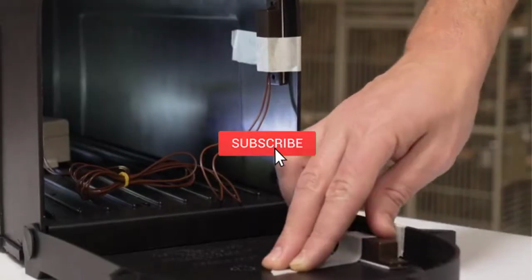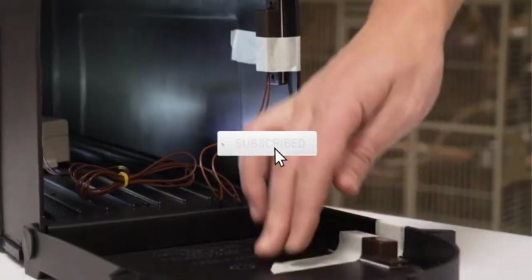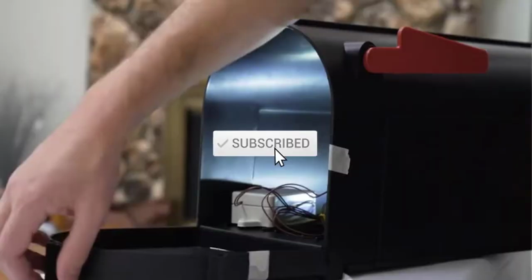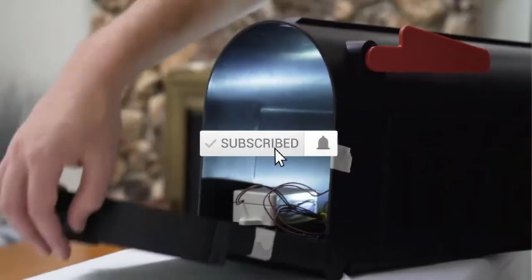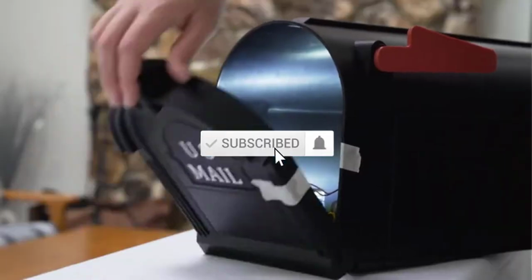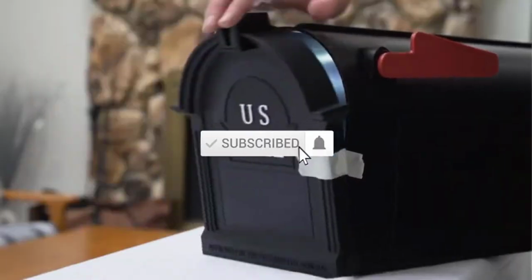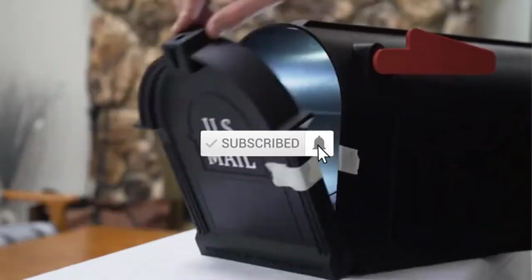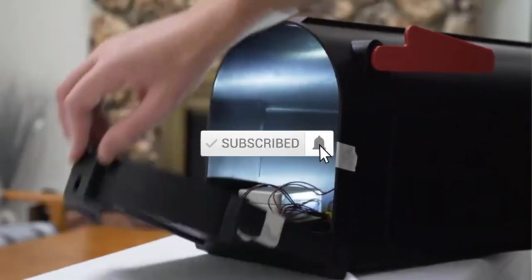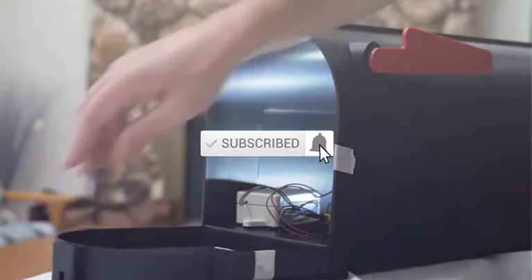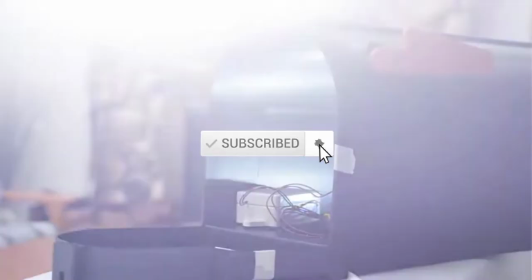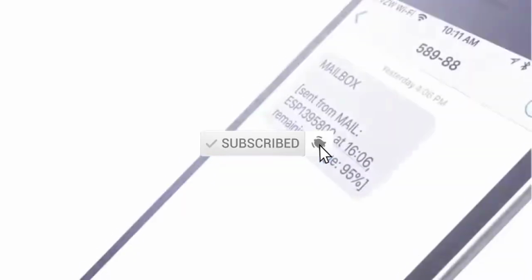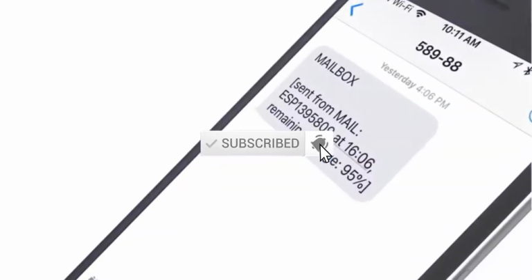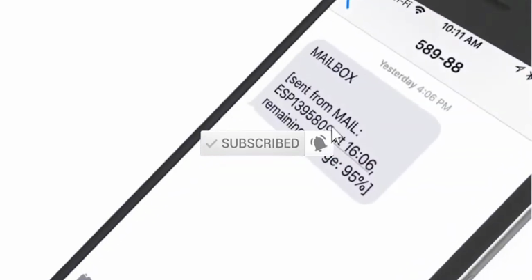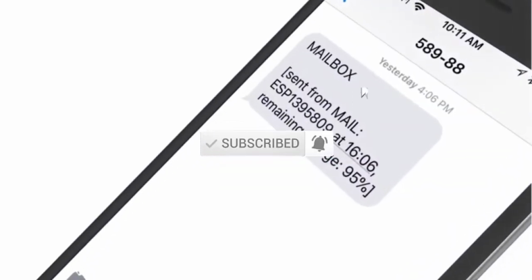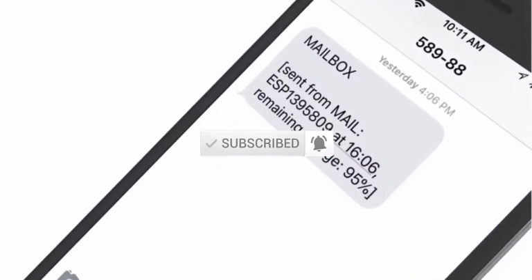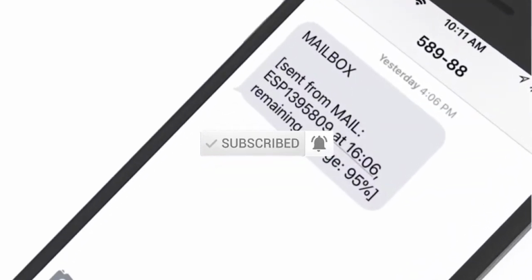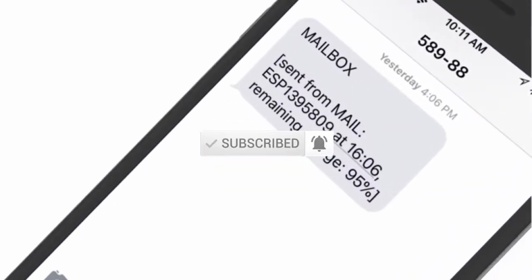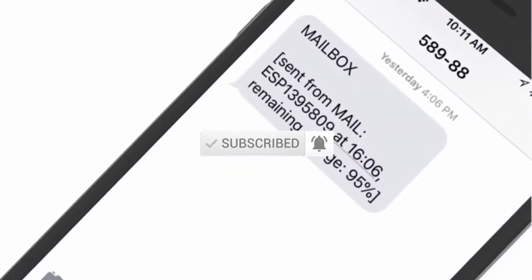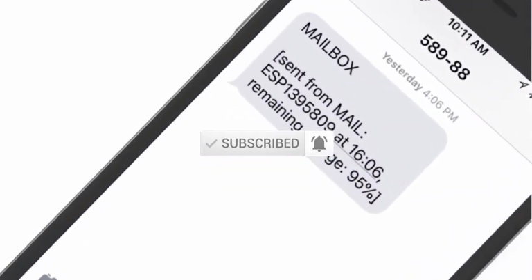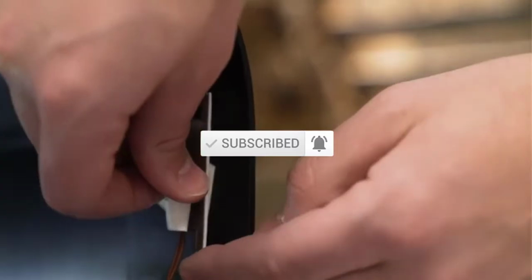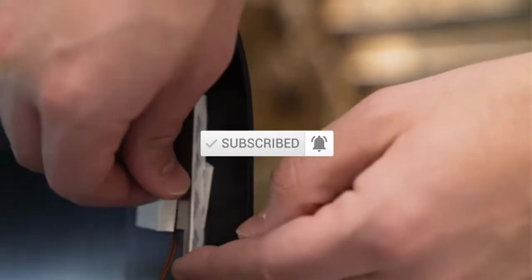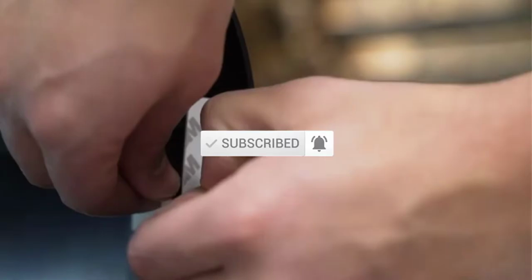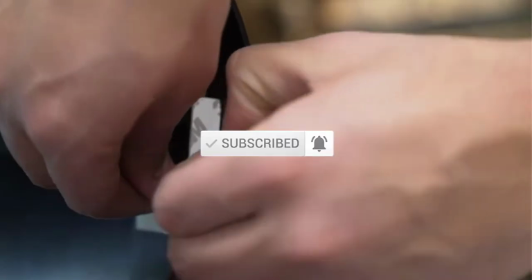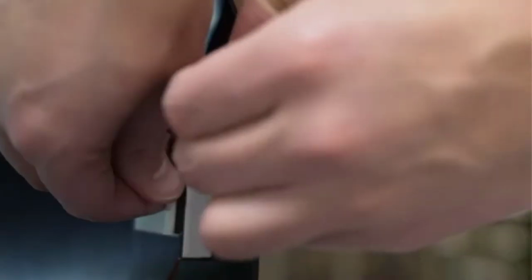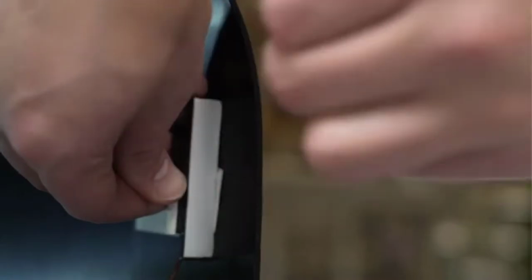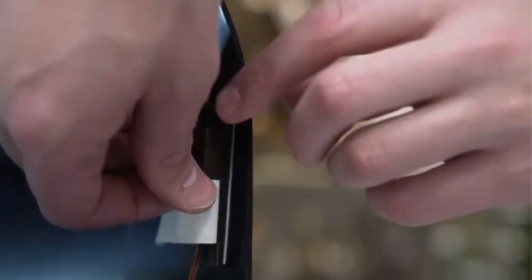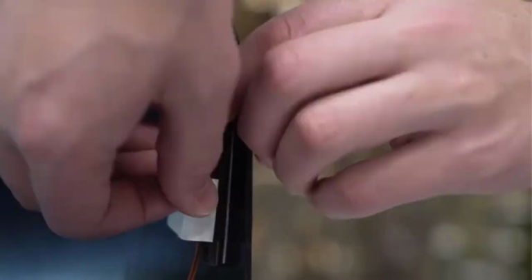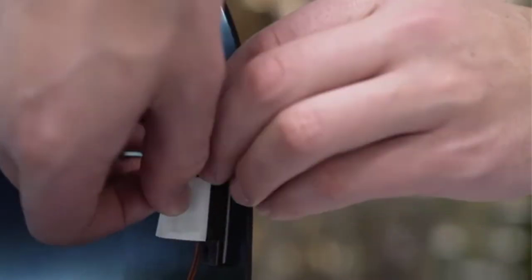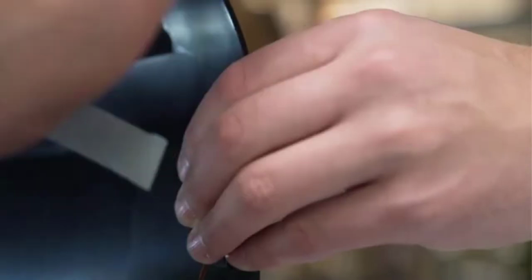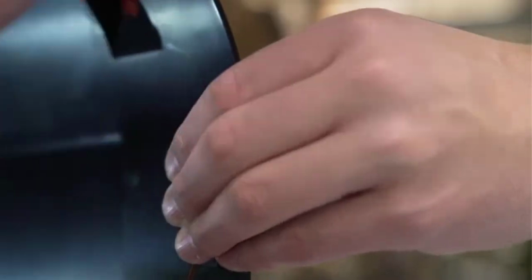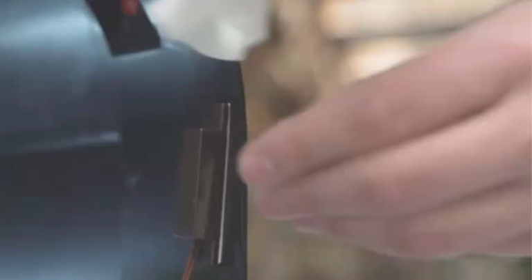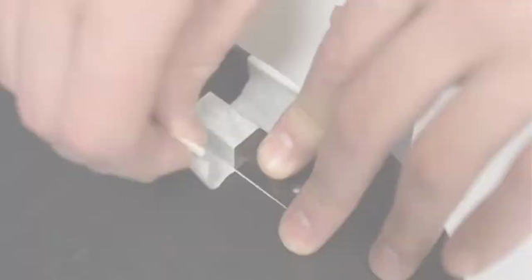Don't forget to subscribe to this channel to view future videos. Let's start this video.